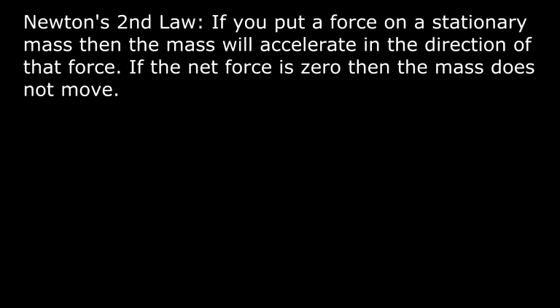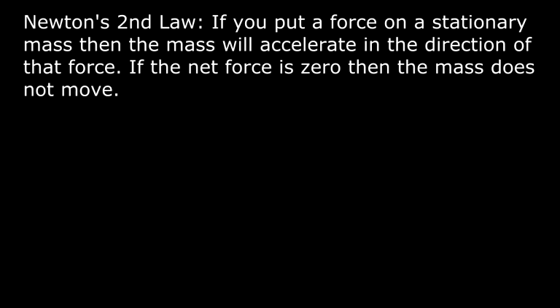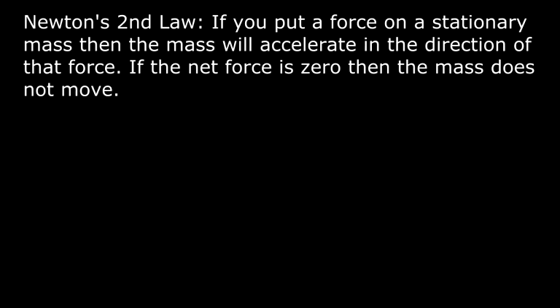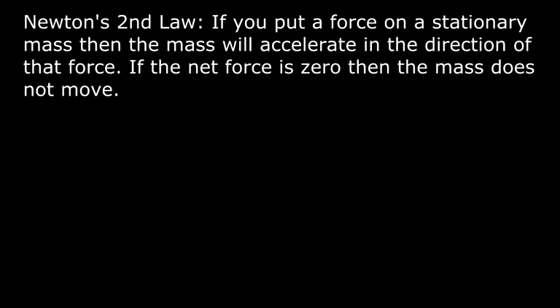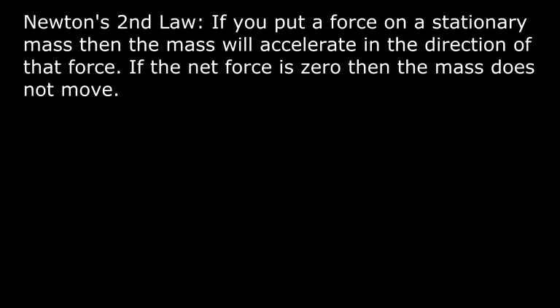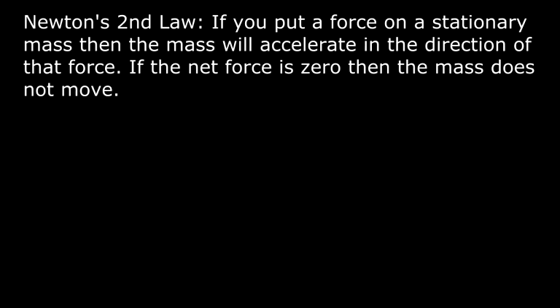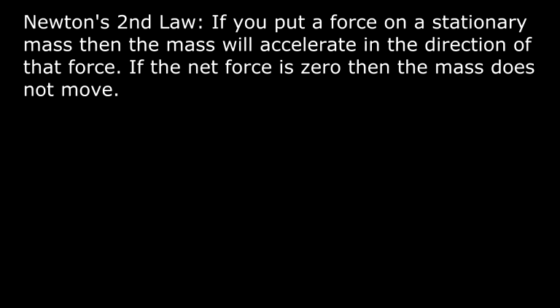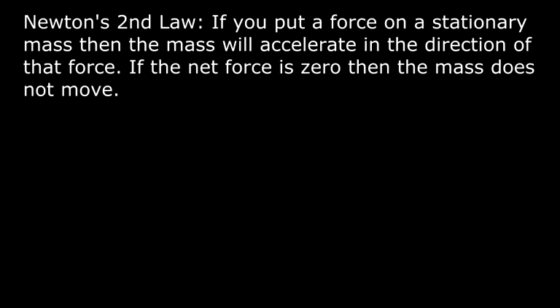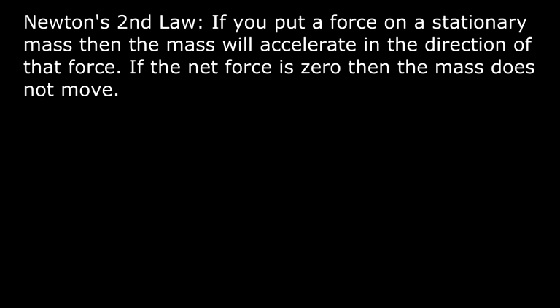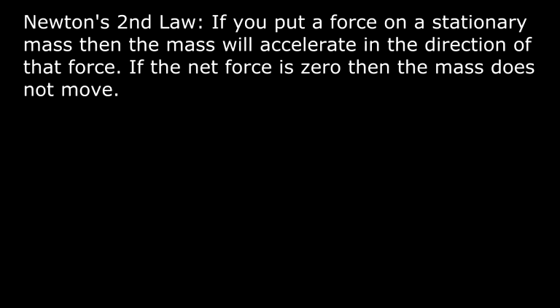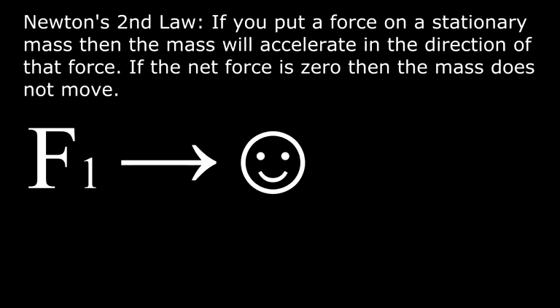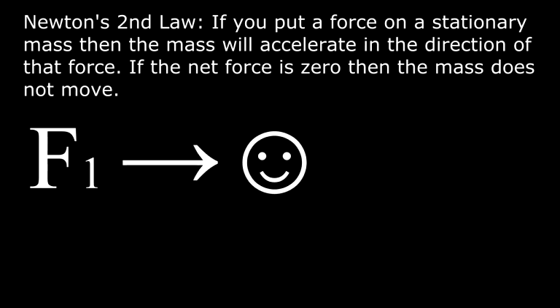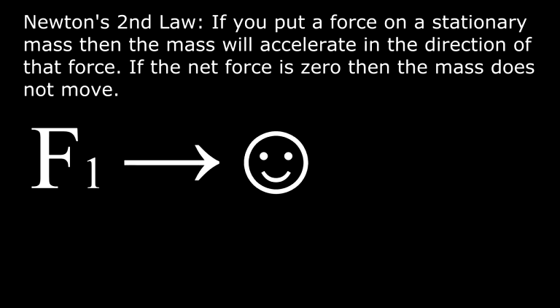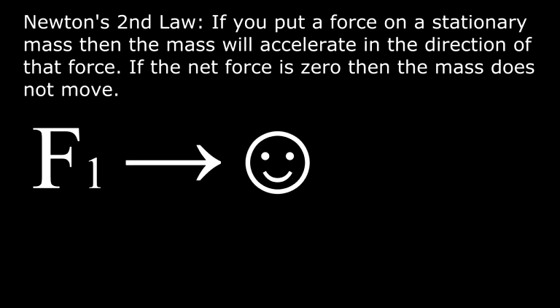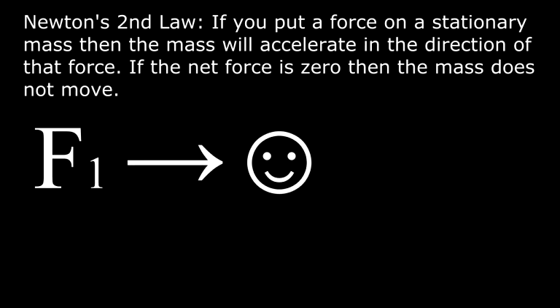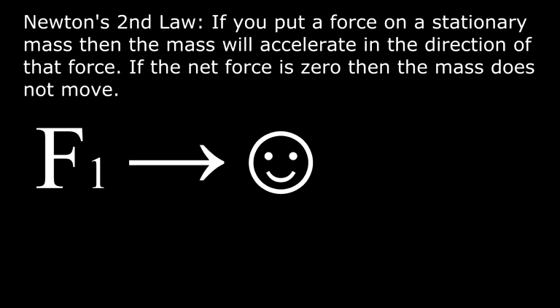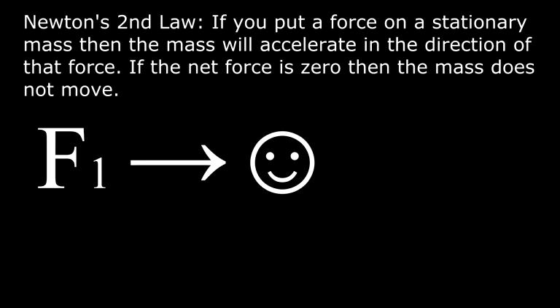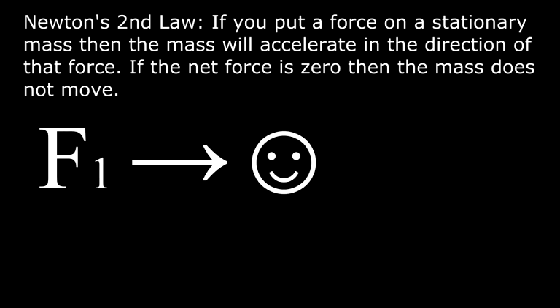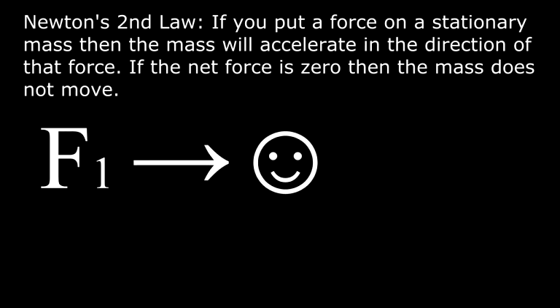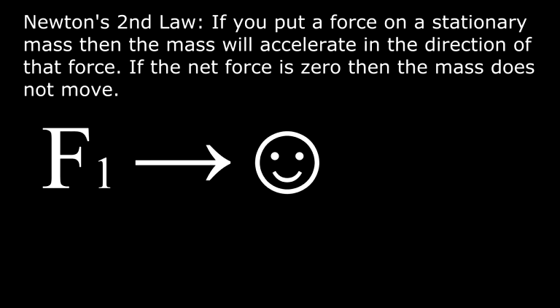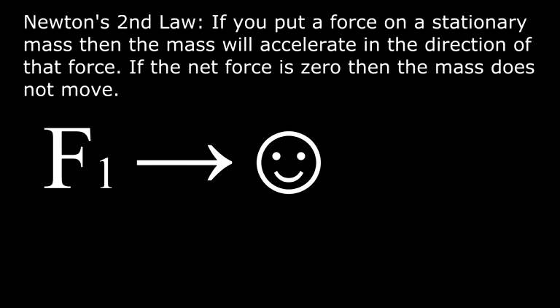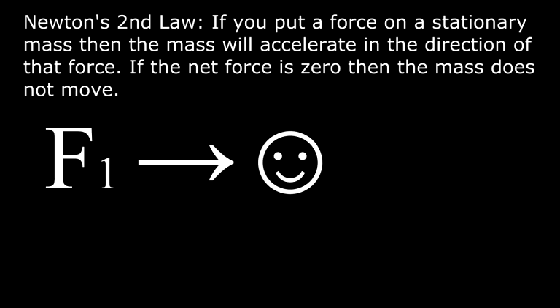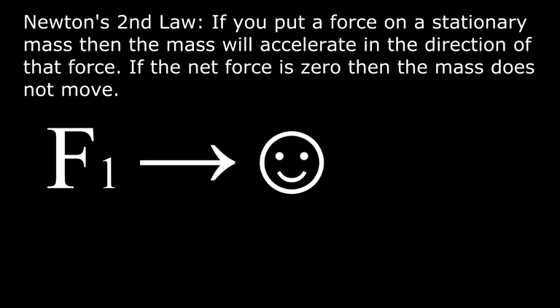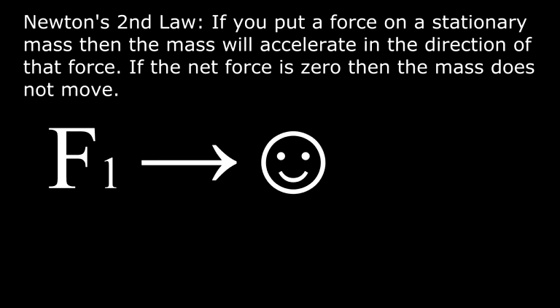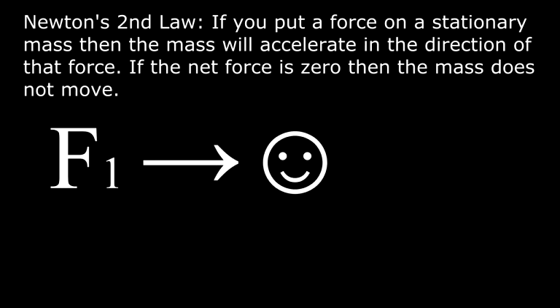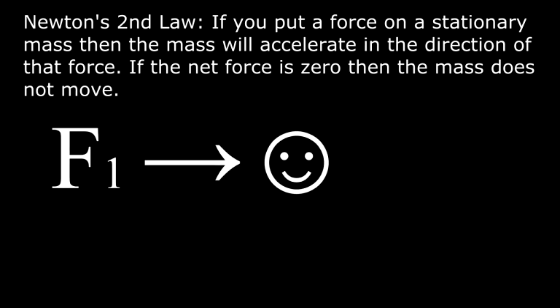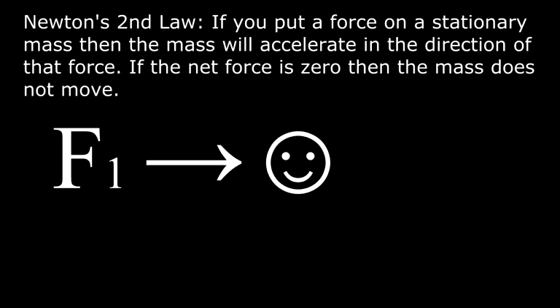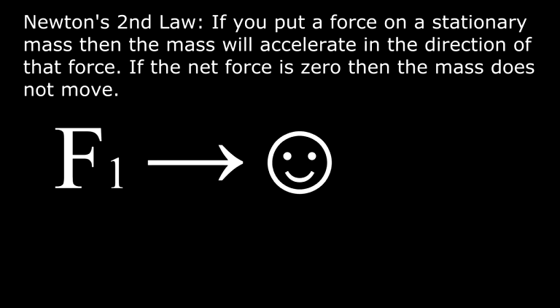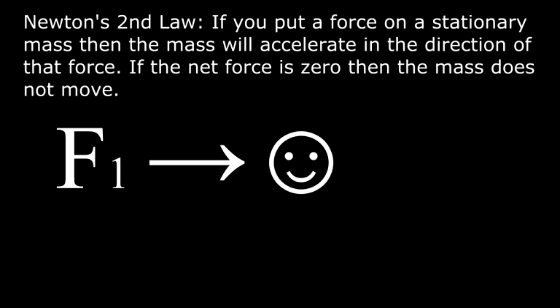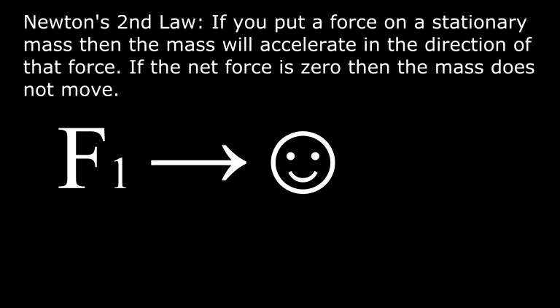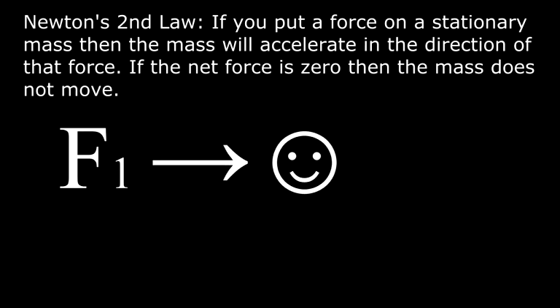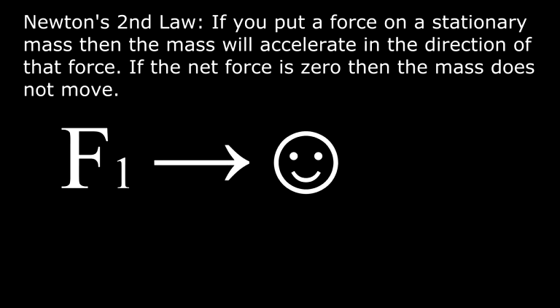Newton's second law: if you put a force on a stationary mass, then the mass will accelerate in the direction of that force.